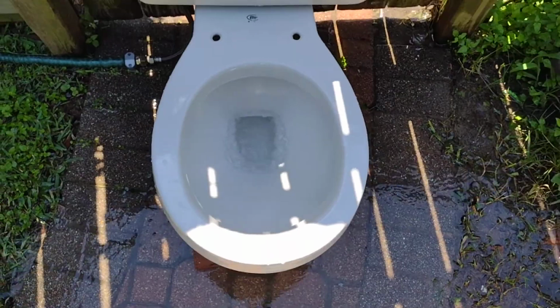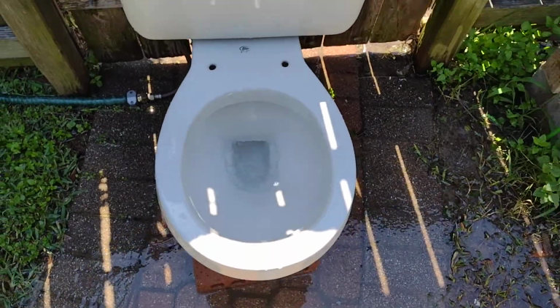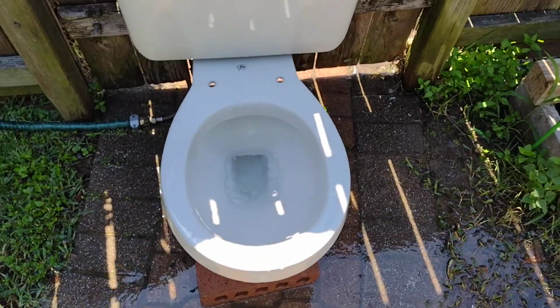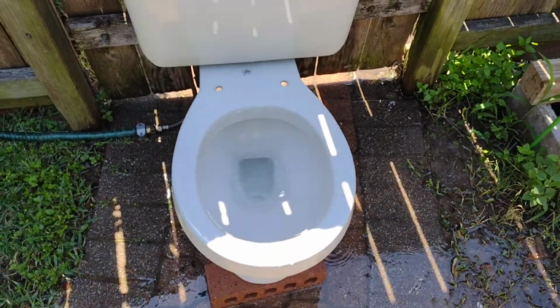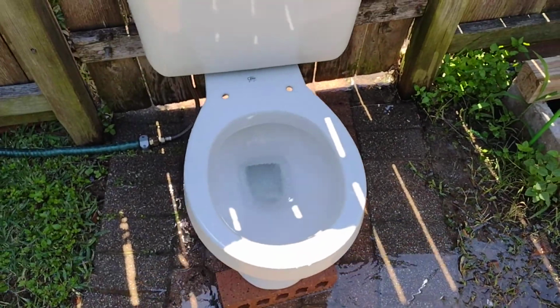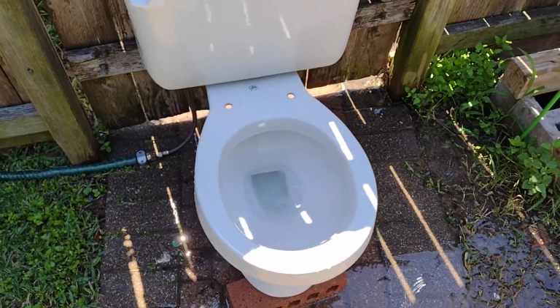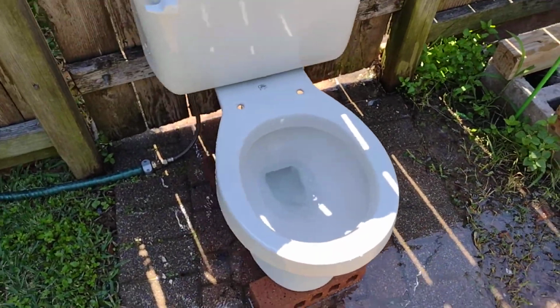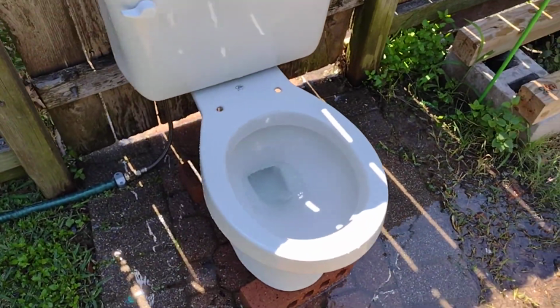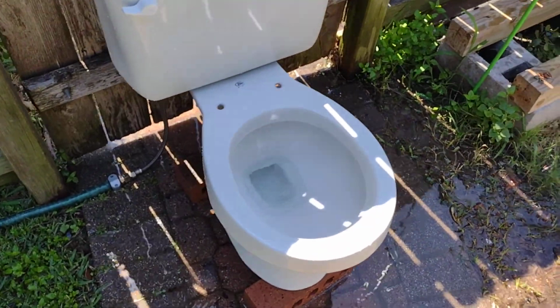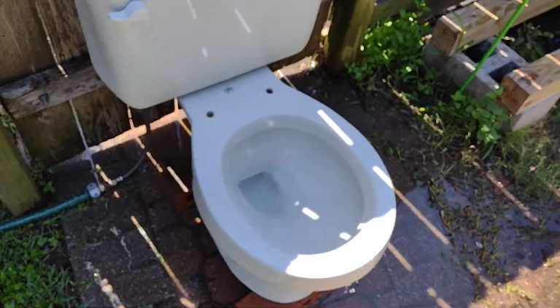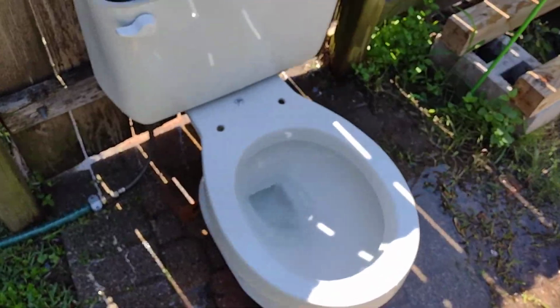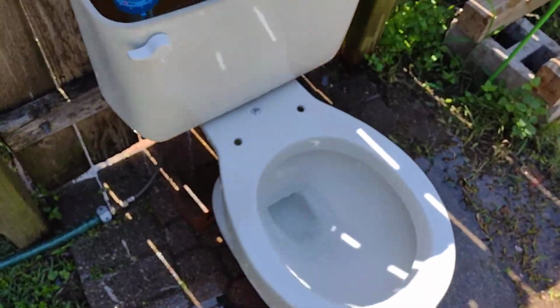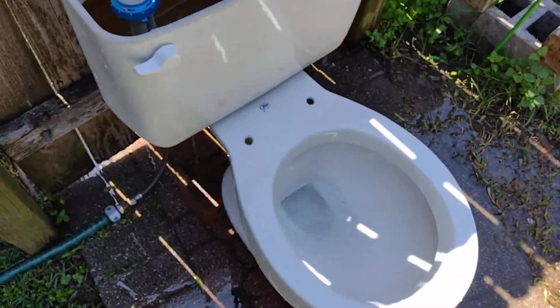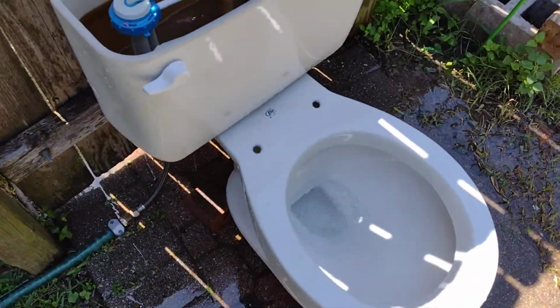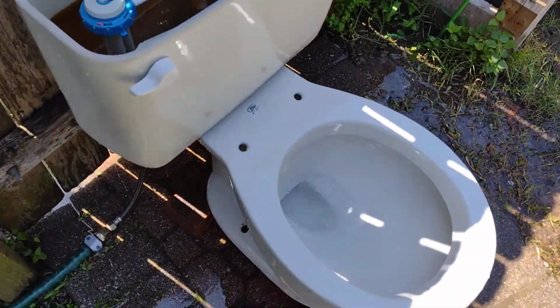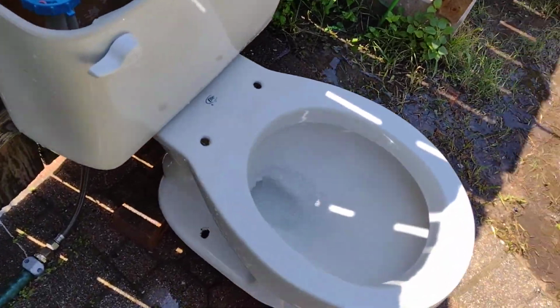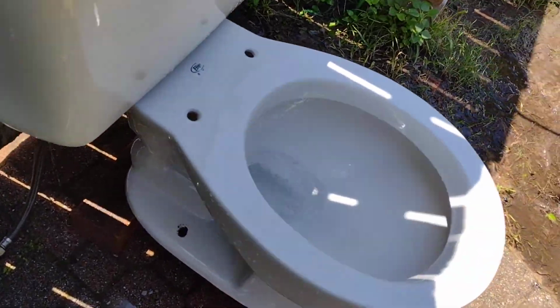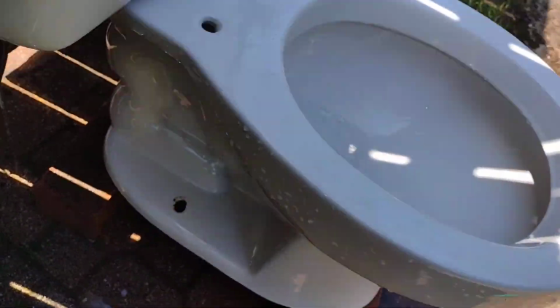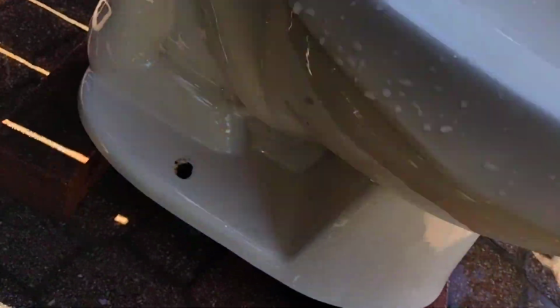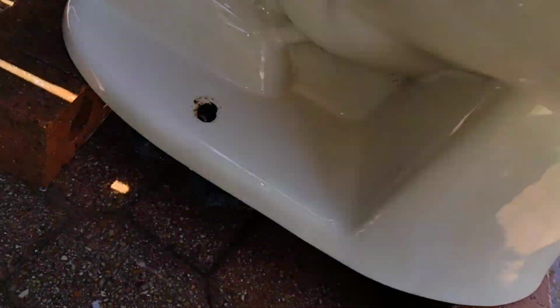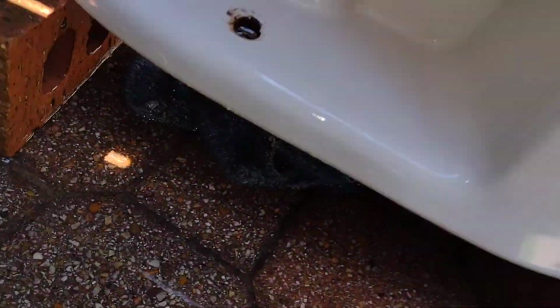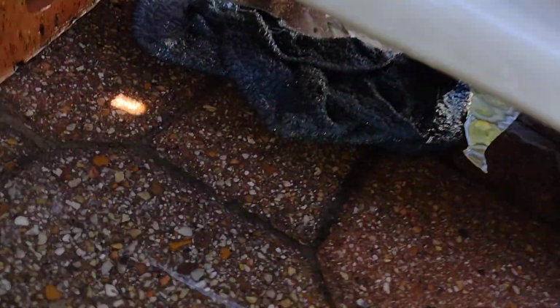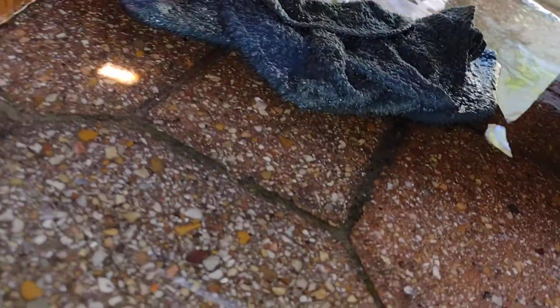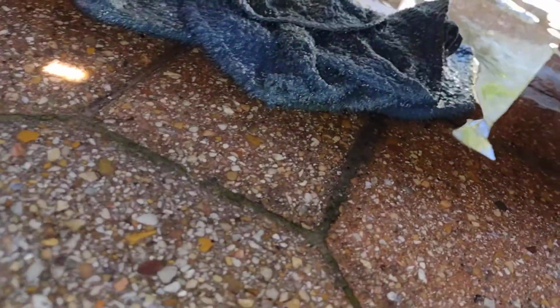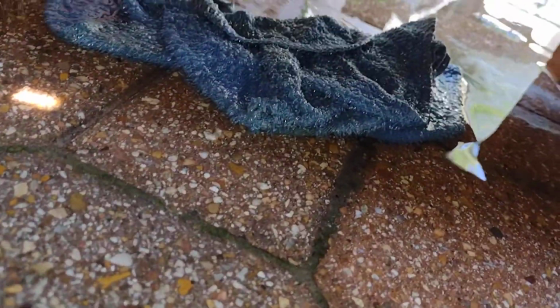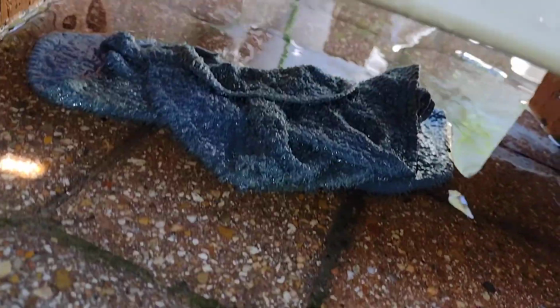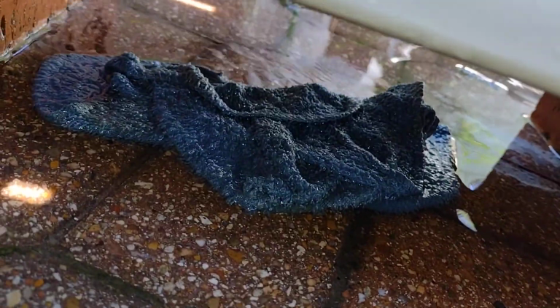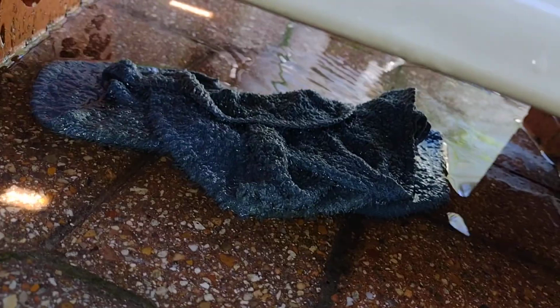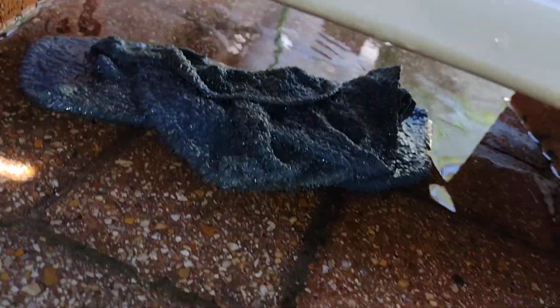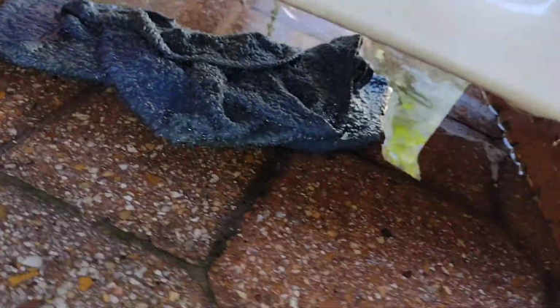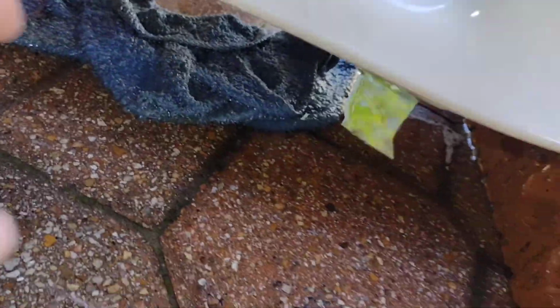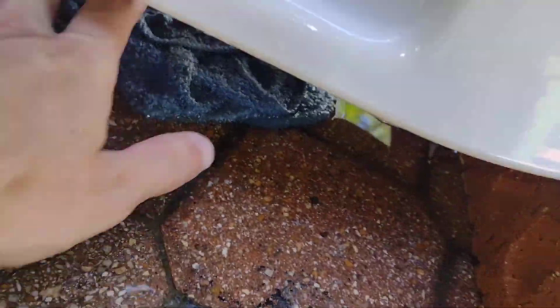It still has that short-looking flush, but it did pass.